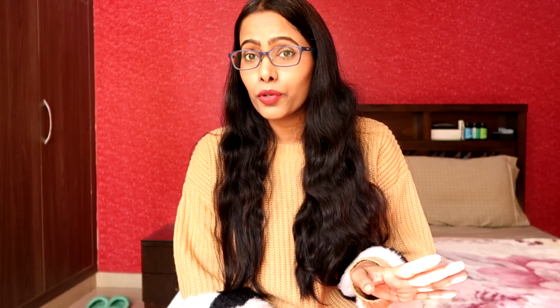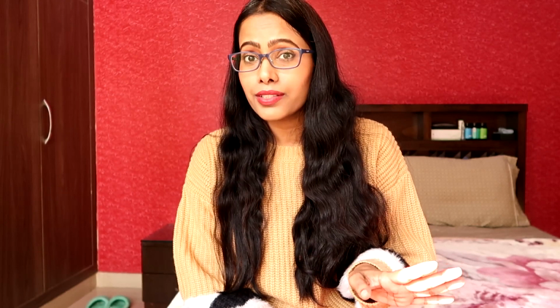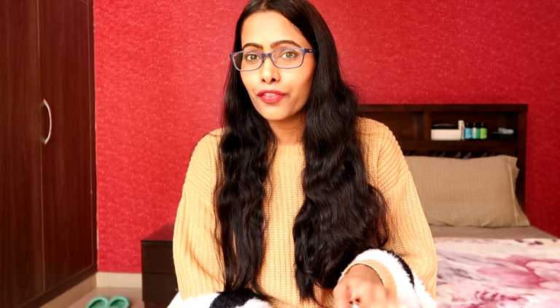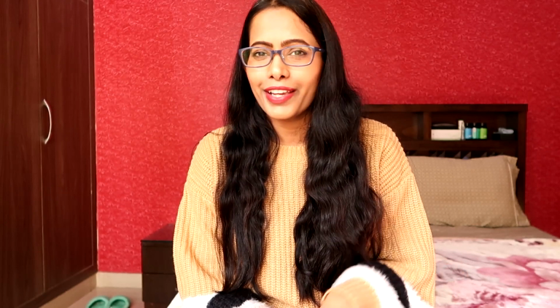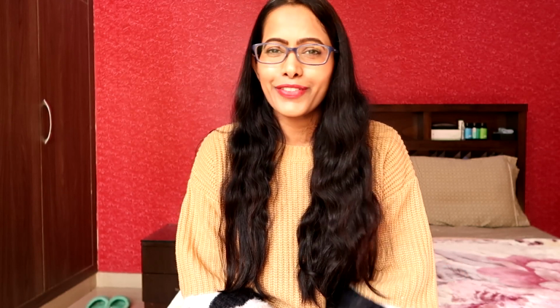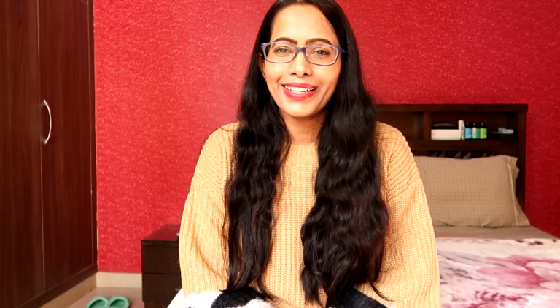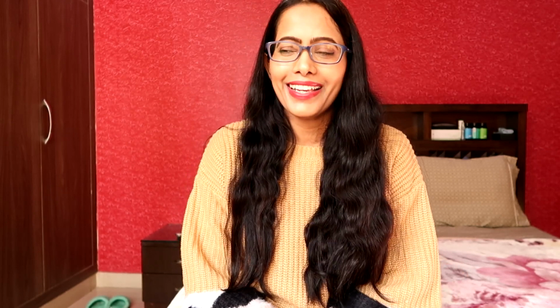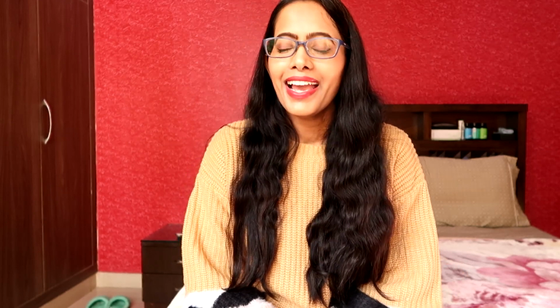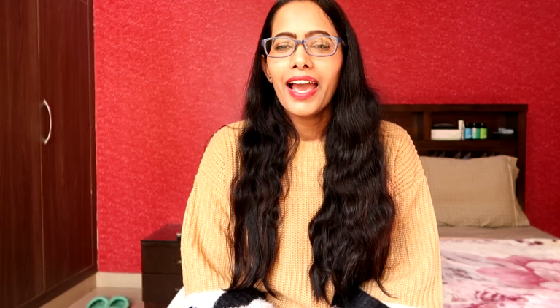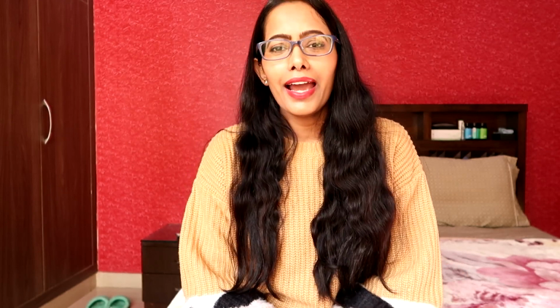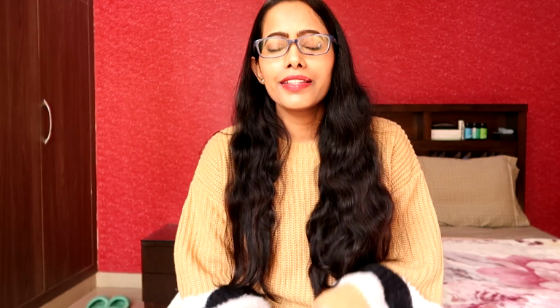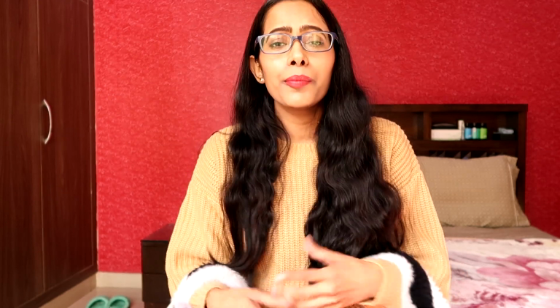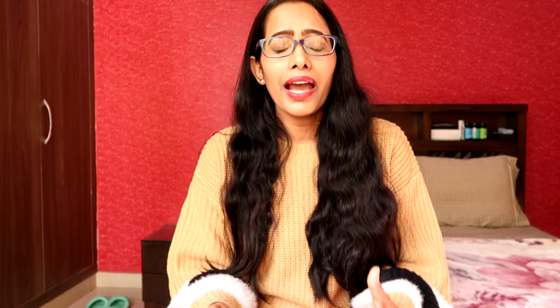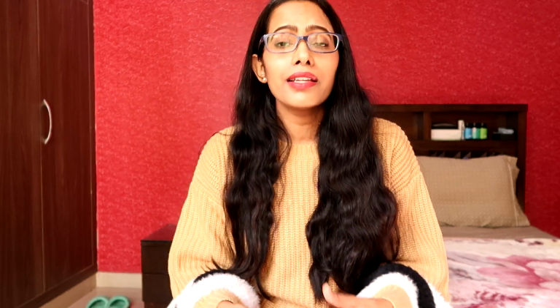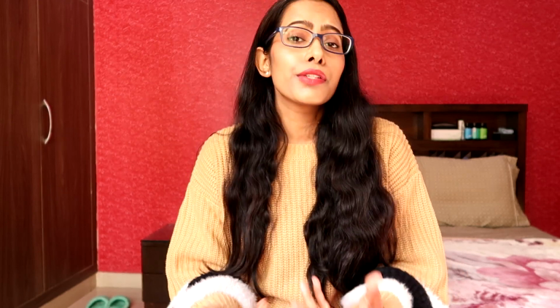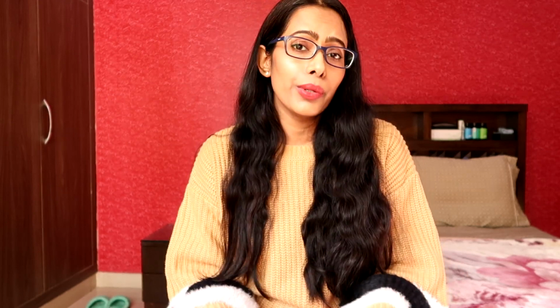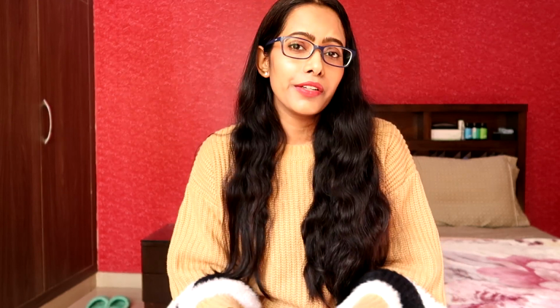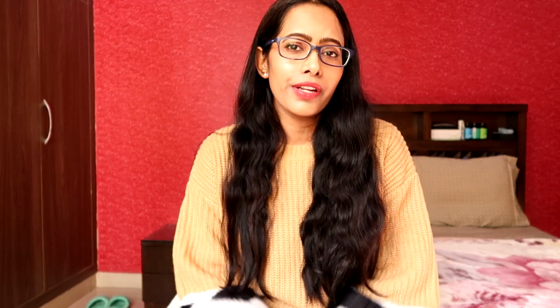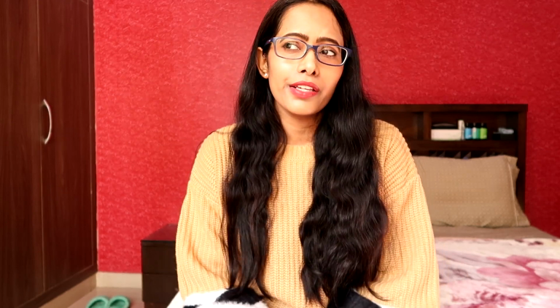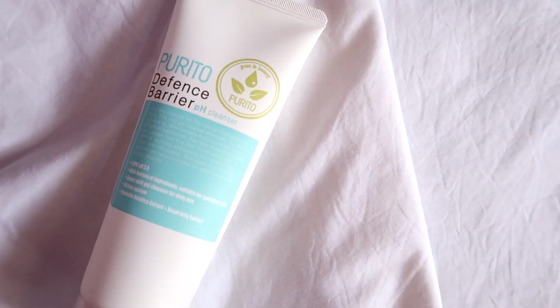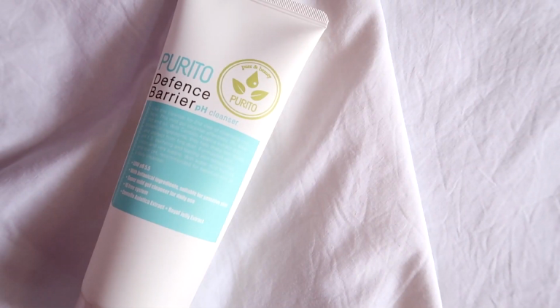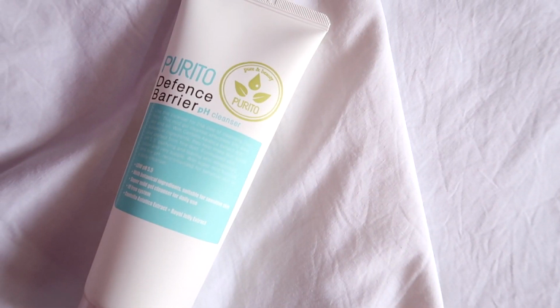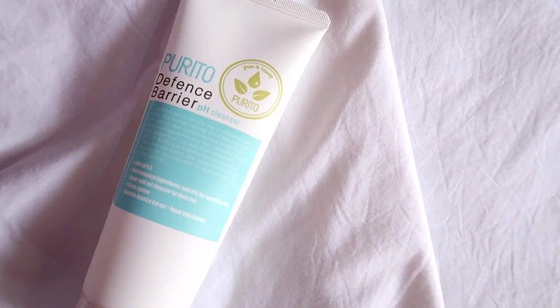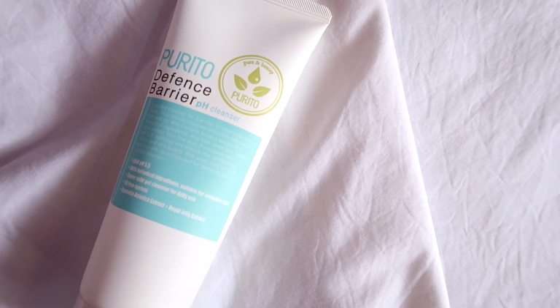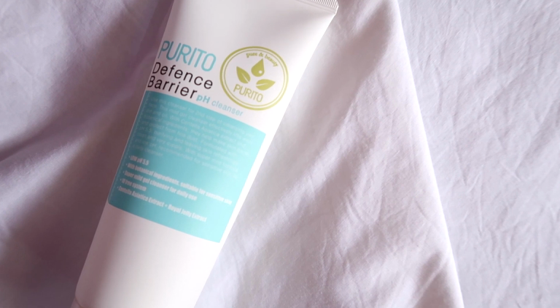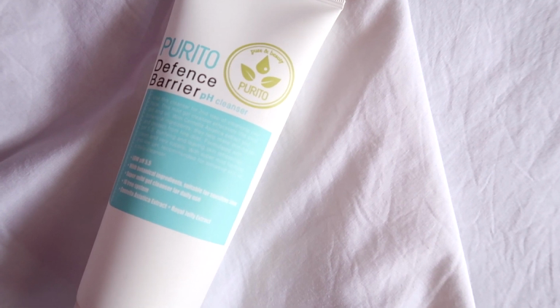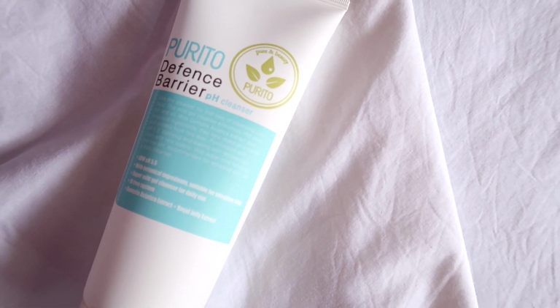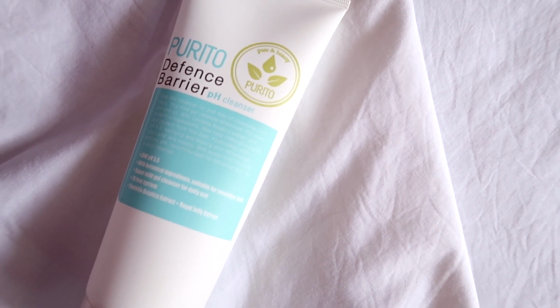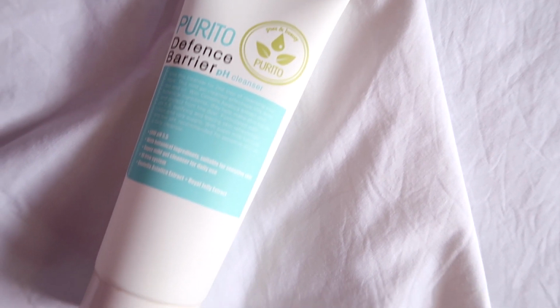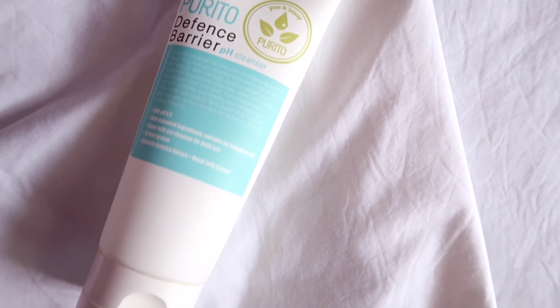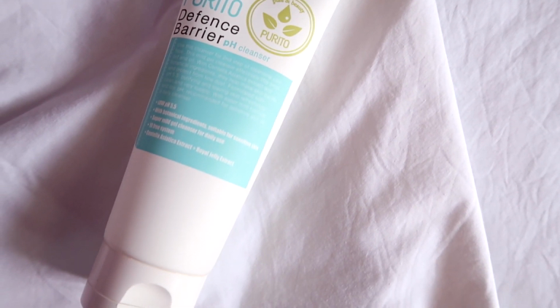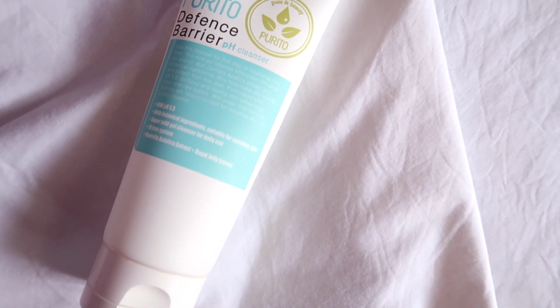People love this brand for many reasons — their products use clean ingredients, most of their products are vegan friendly, and their brand is cruelty free.